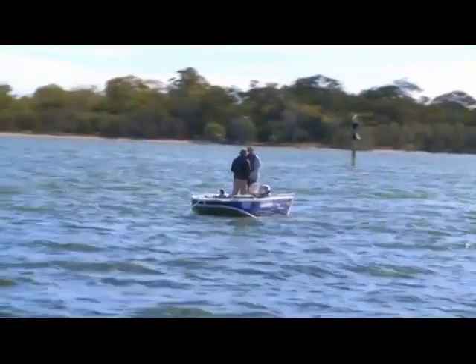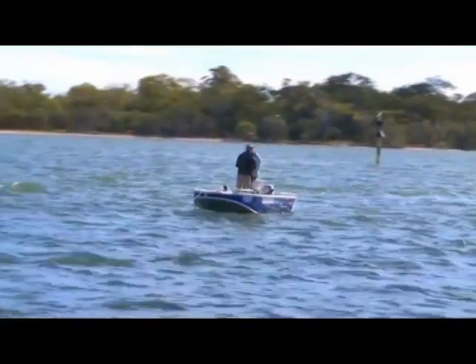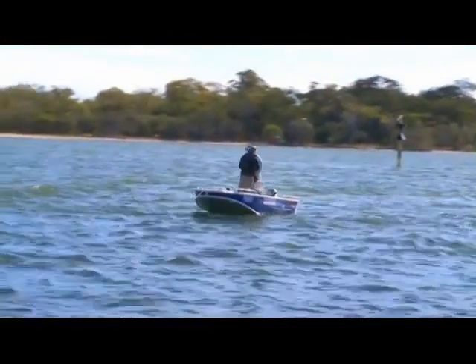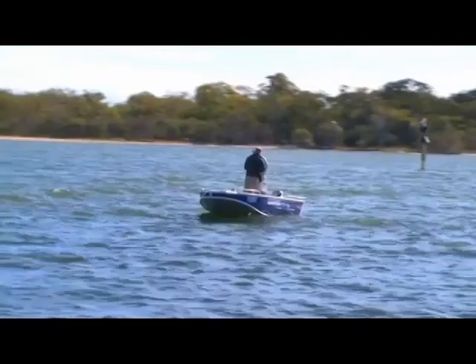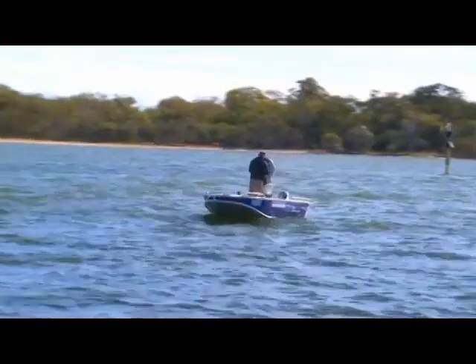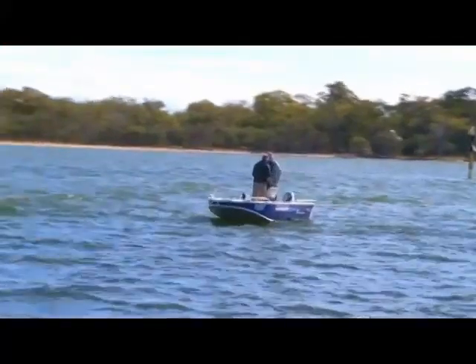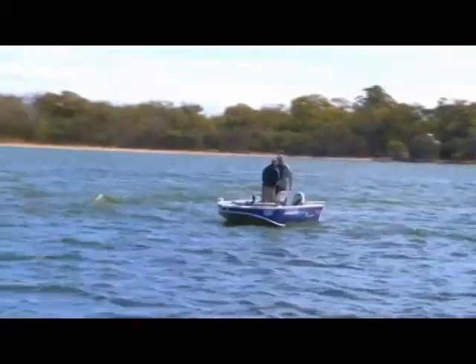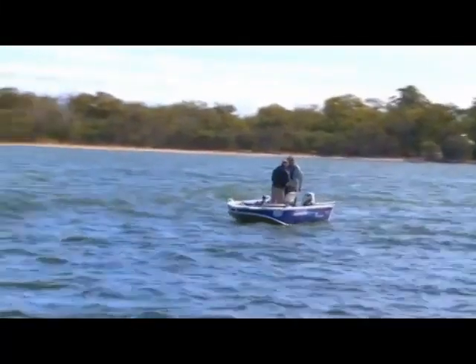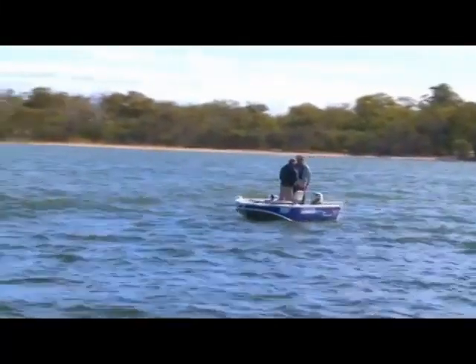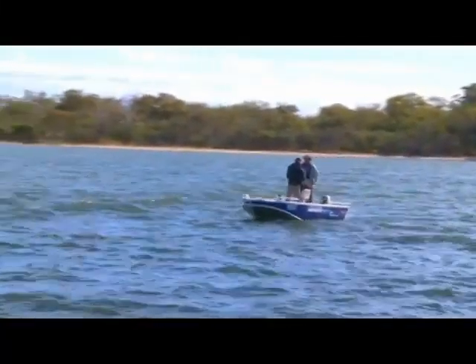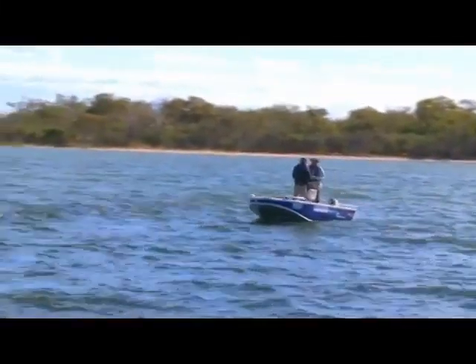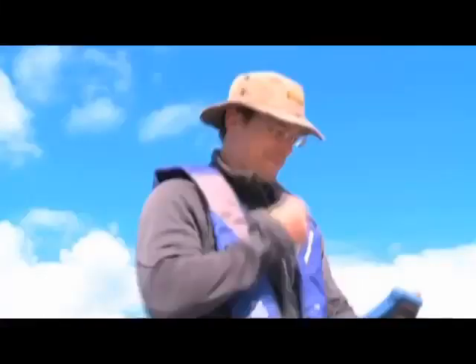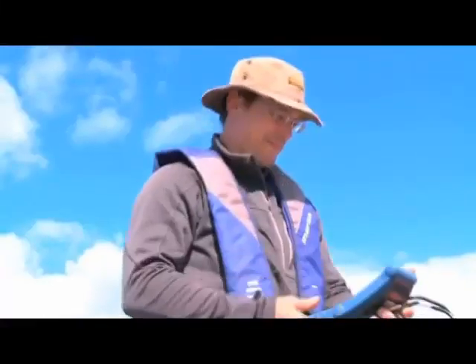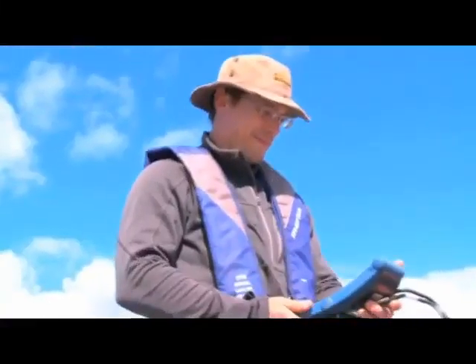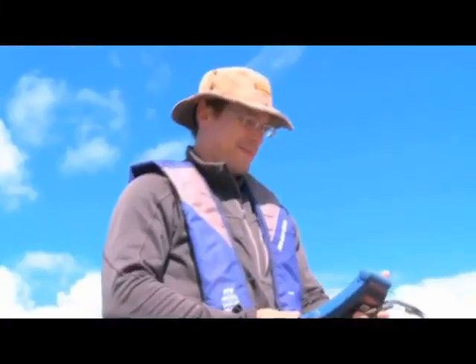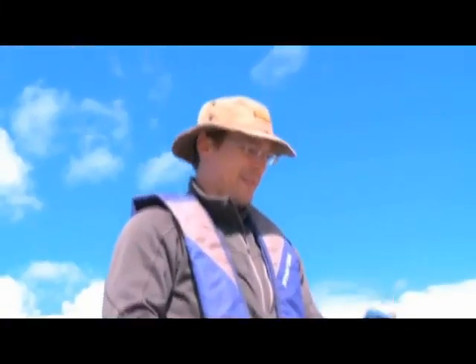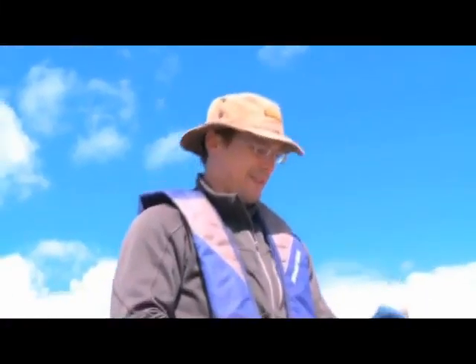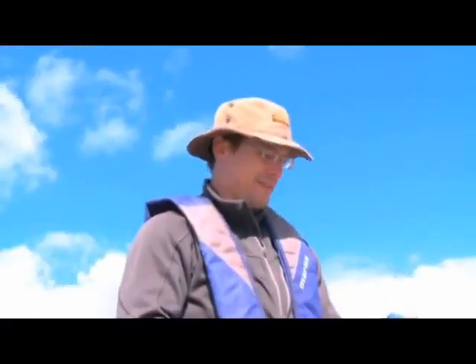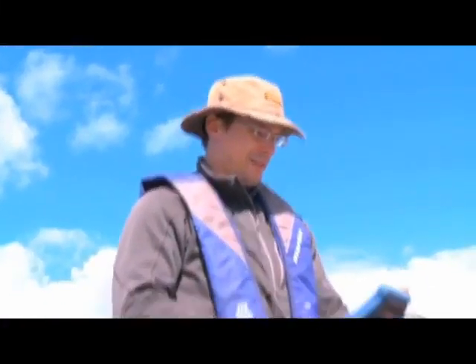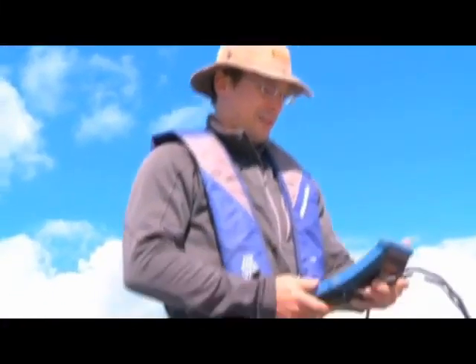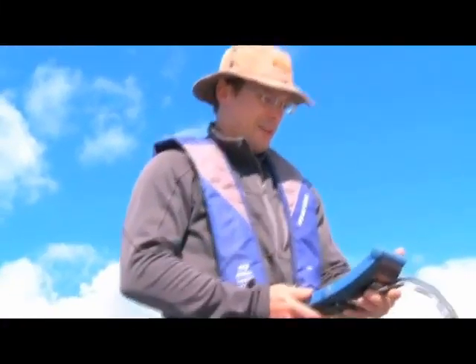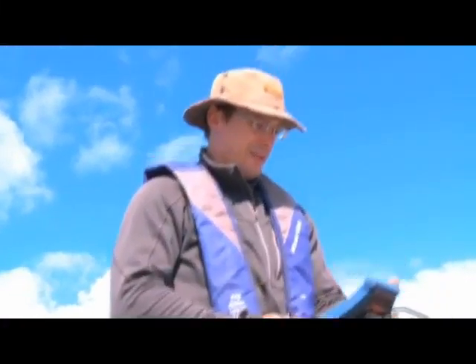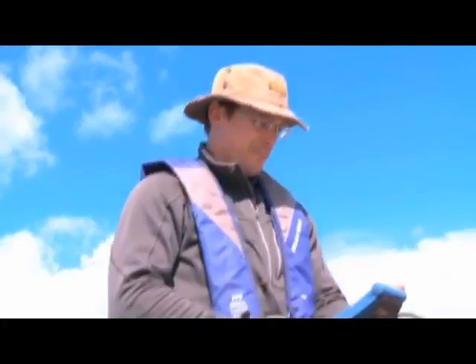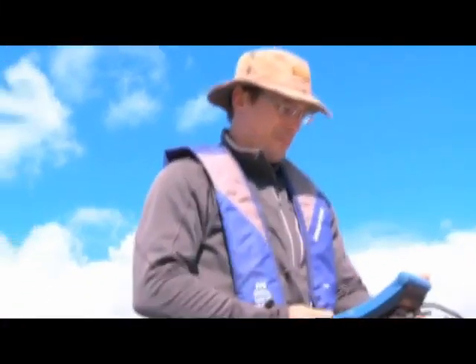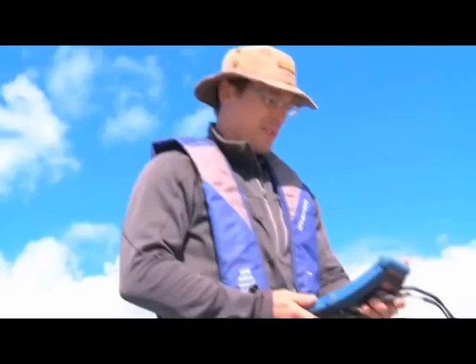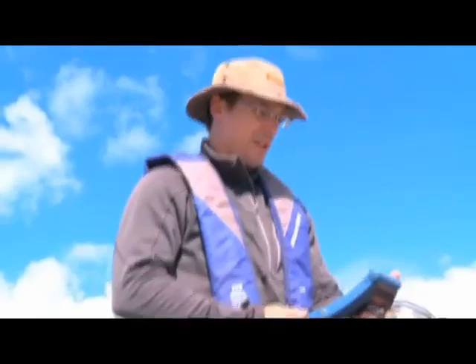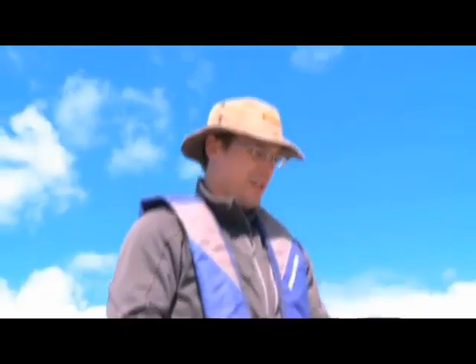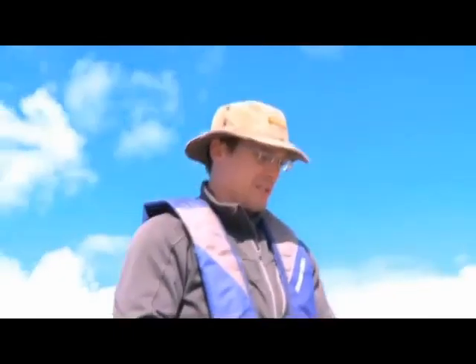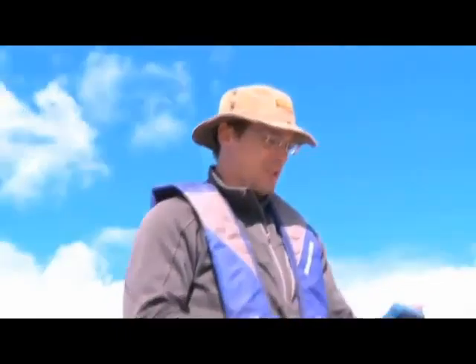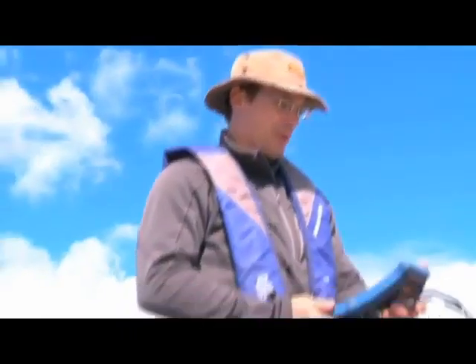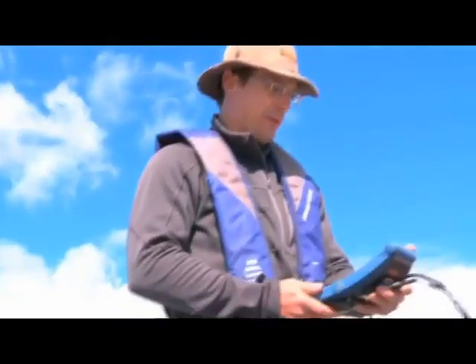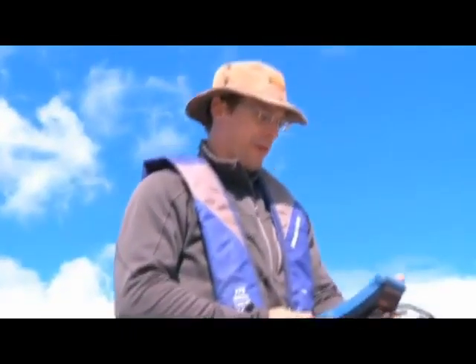We'll put it in now and take a measurement at the surface. We'll wait for it to stabilise. Salinity is 20.4.